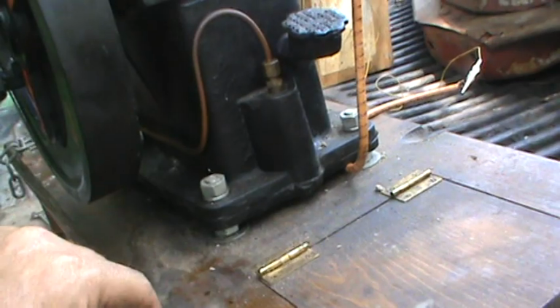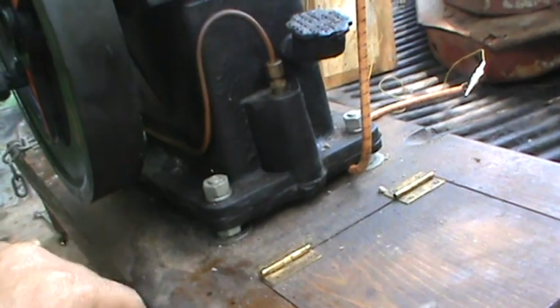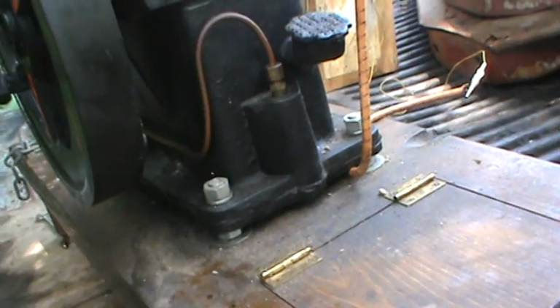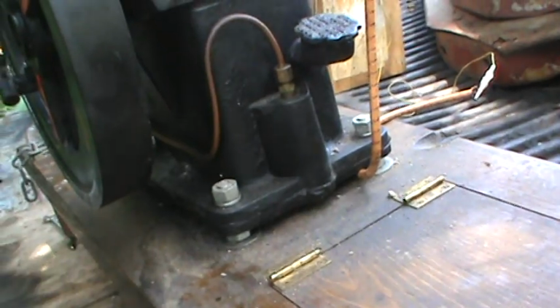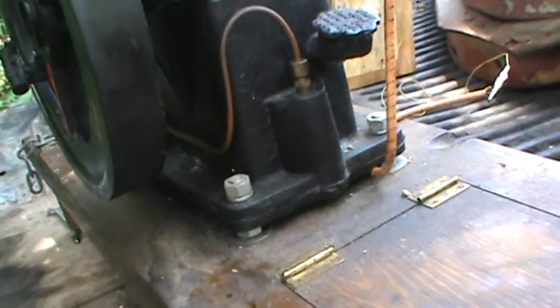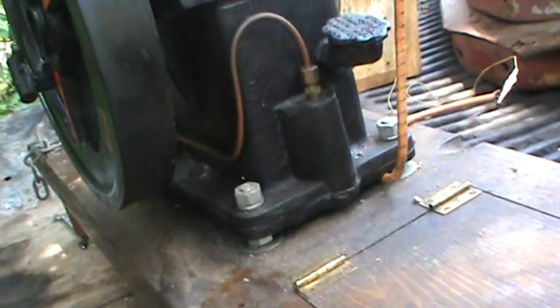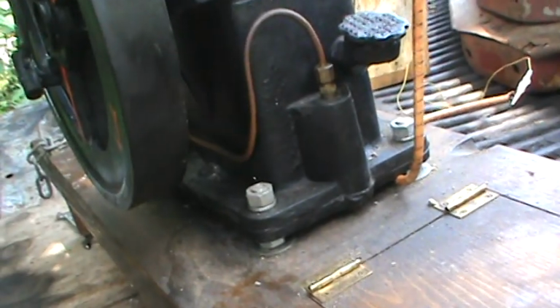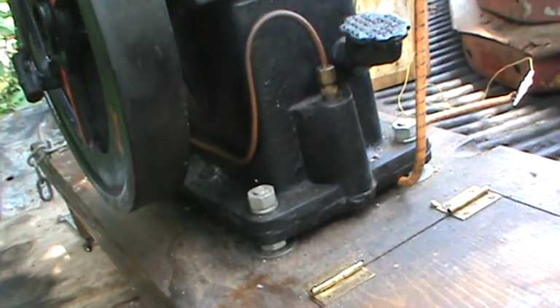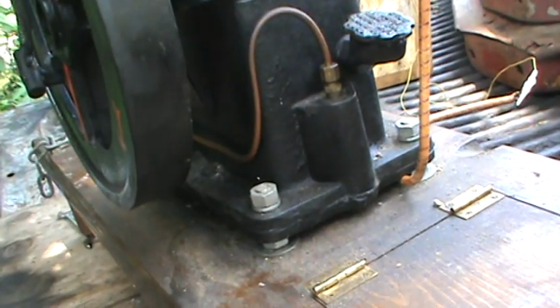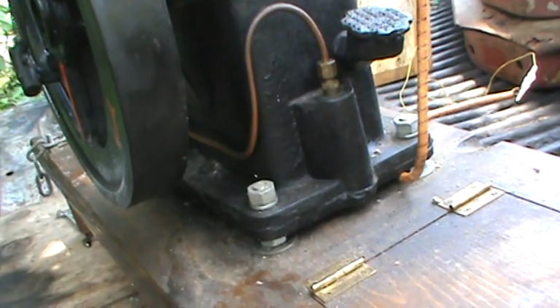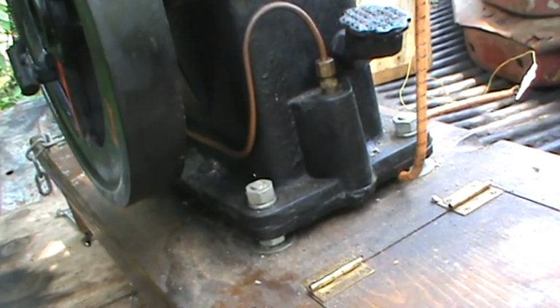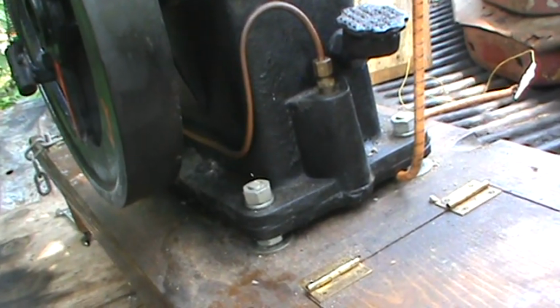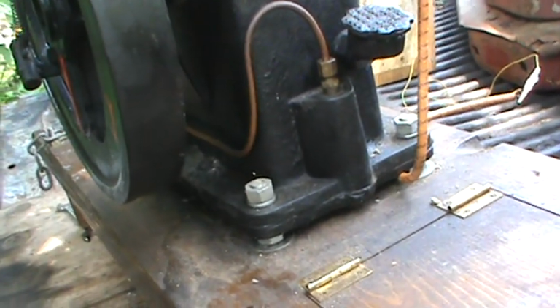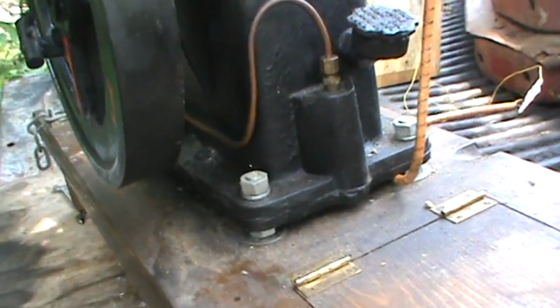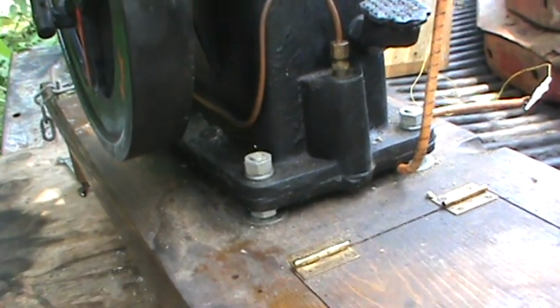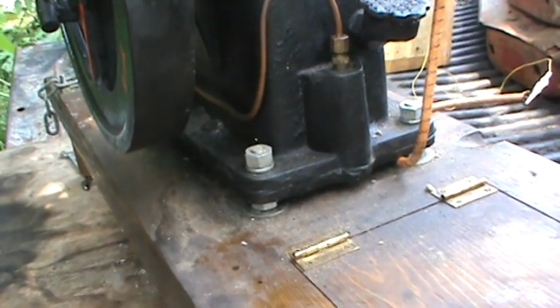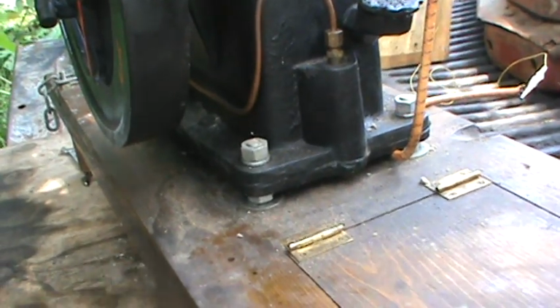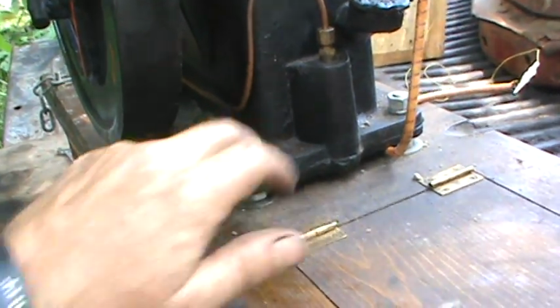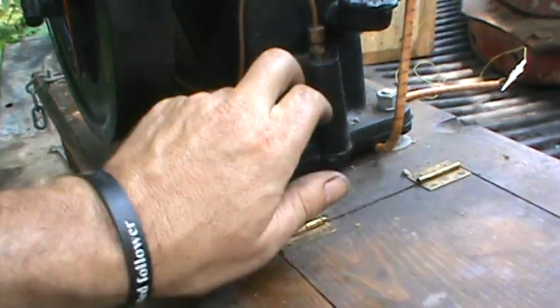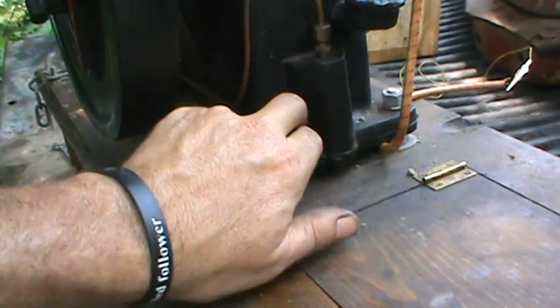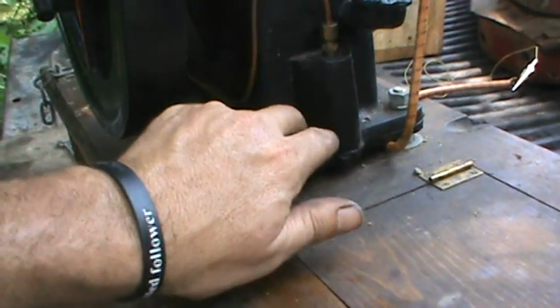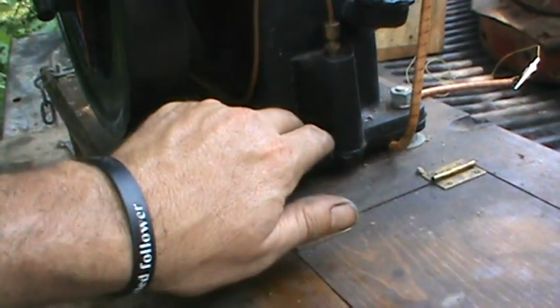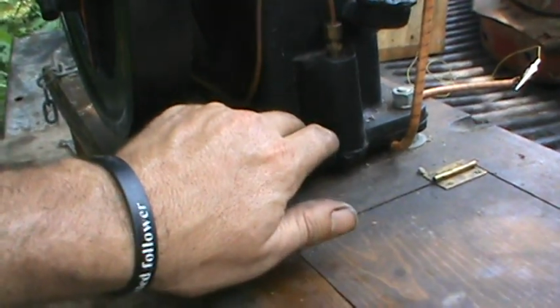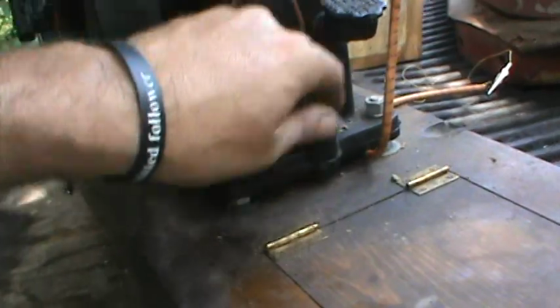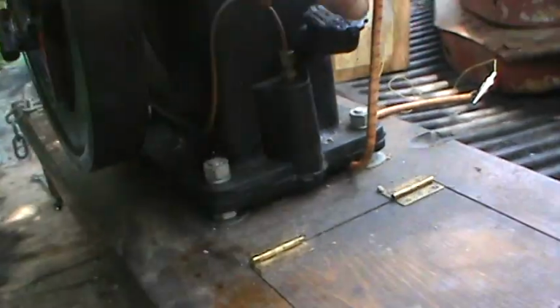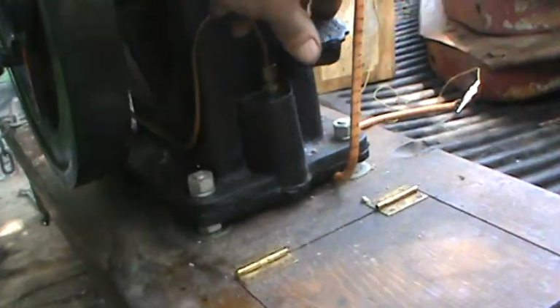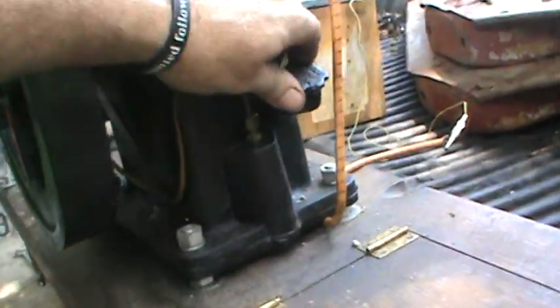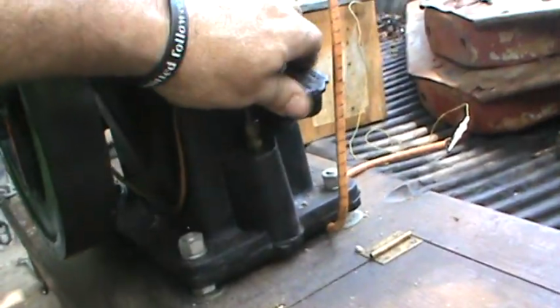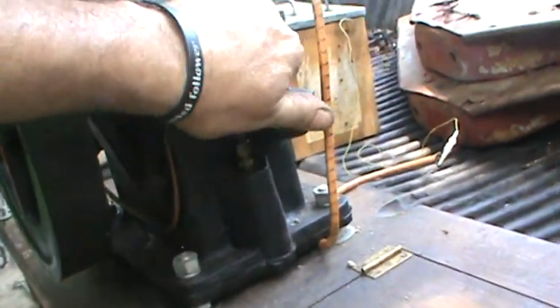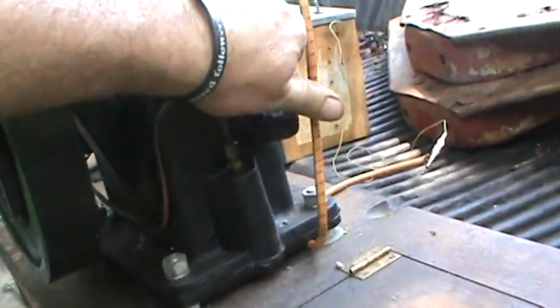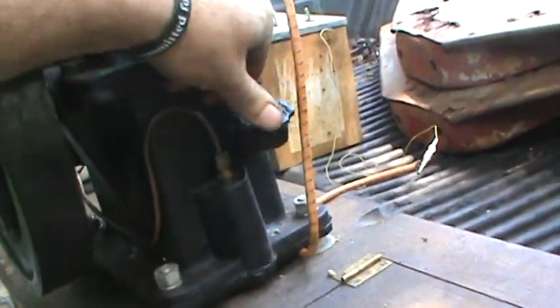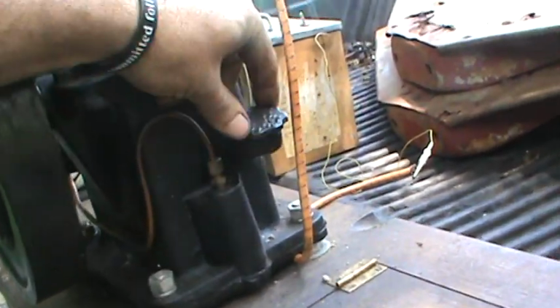On the other side I drilled it for a fitting for the gas. My fuel tank is down here, and here's your oil right here.